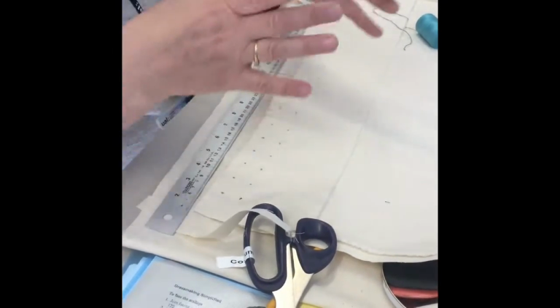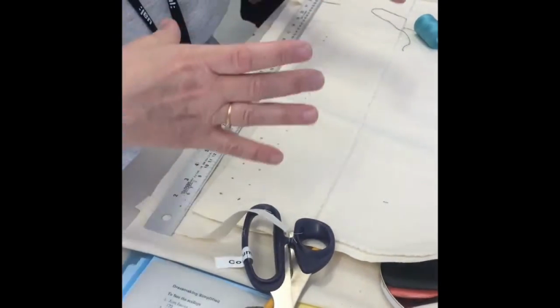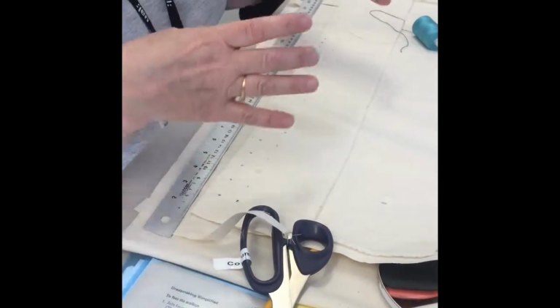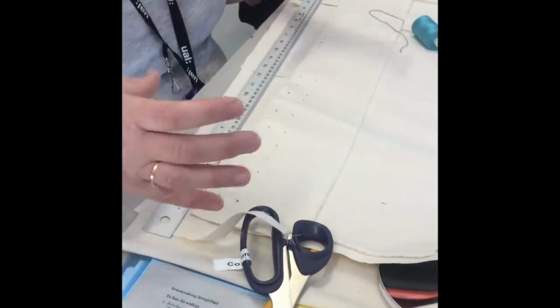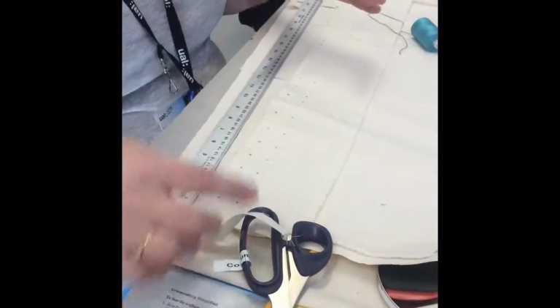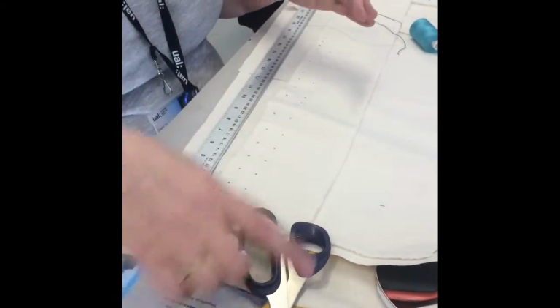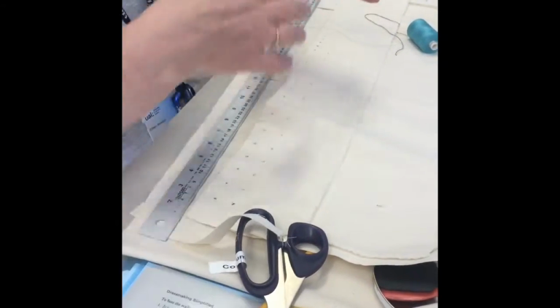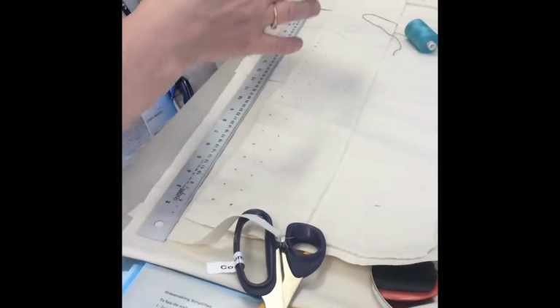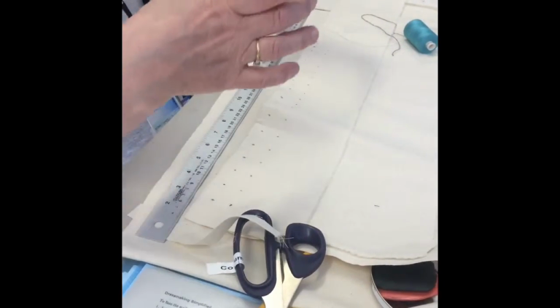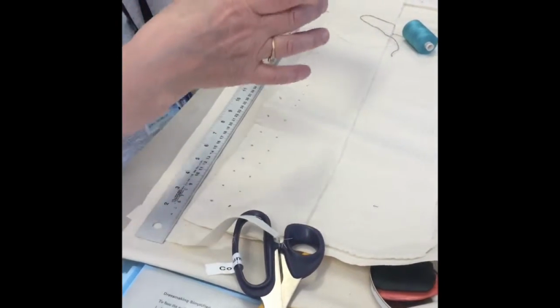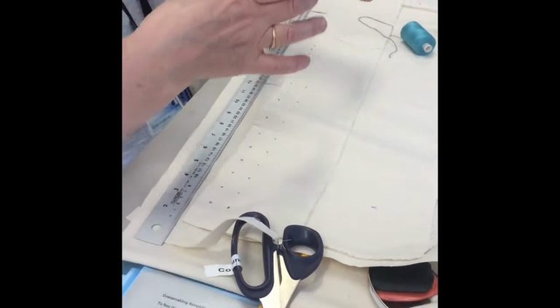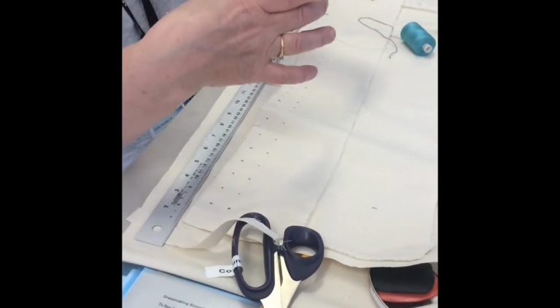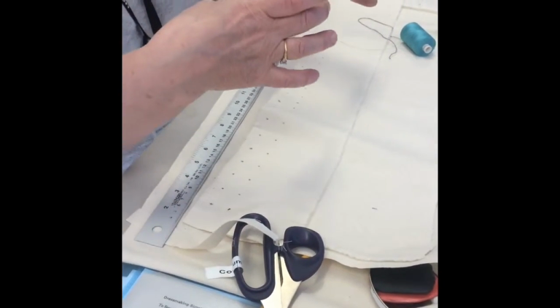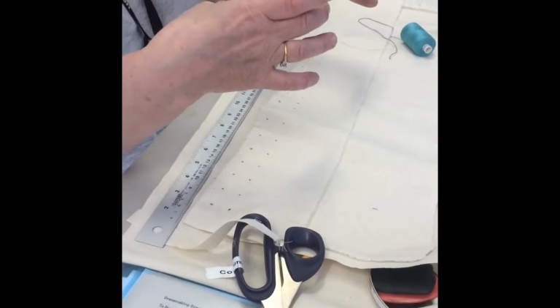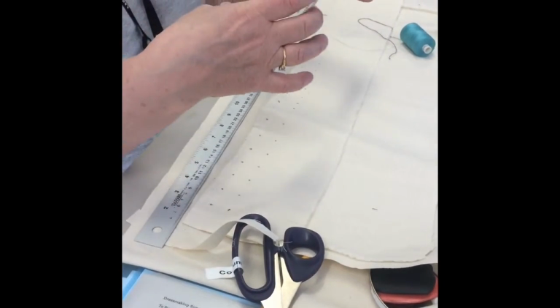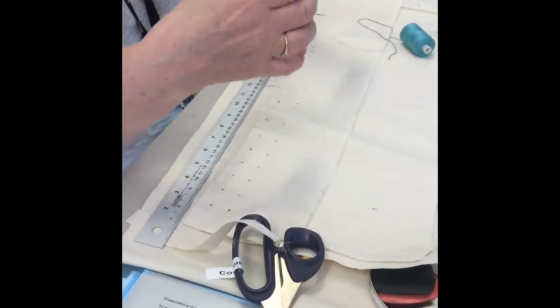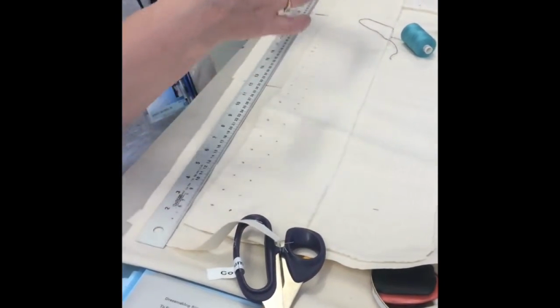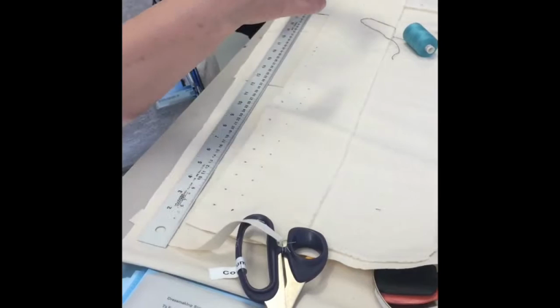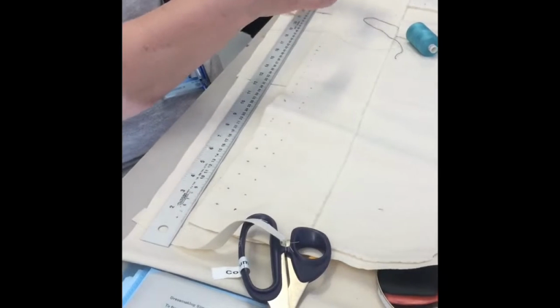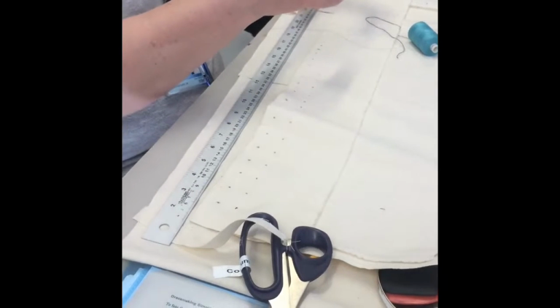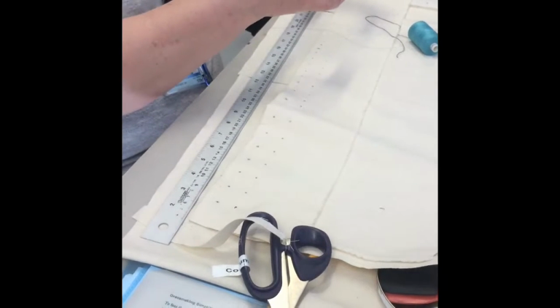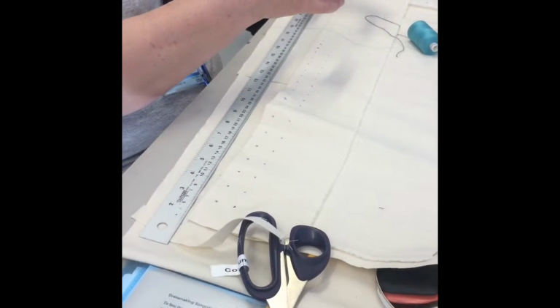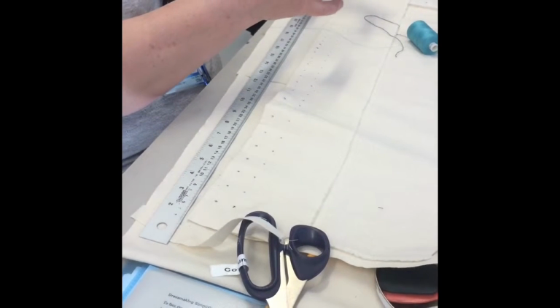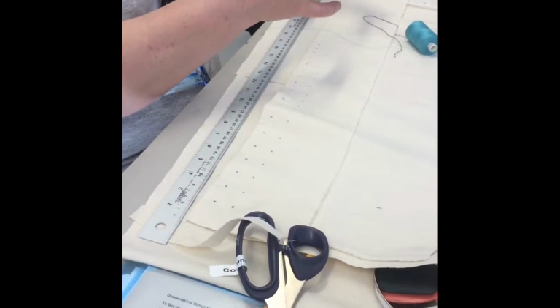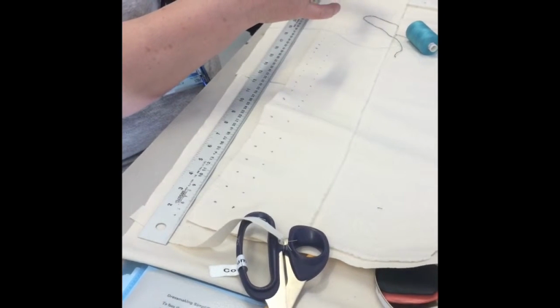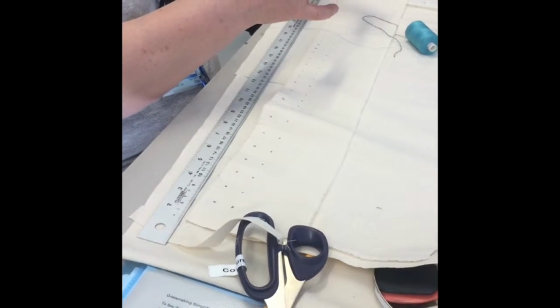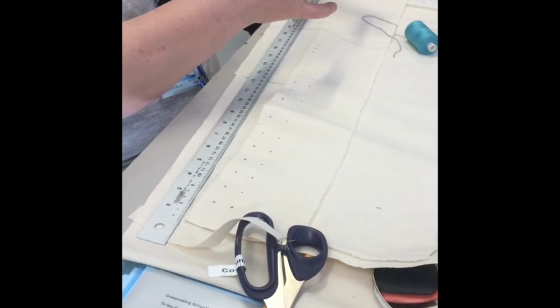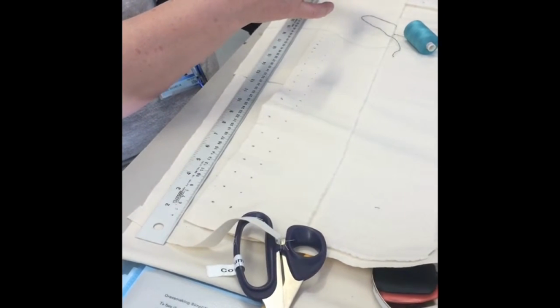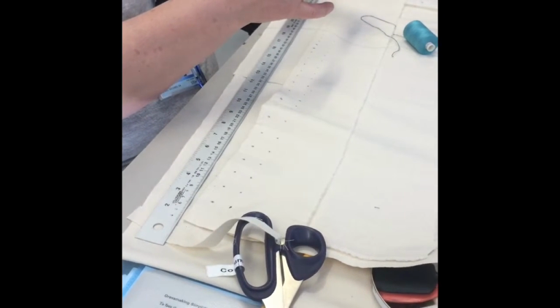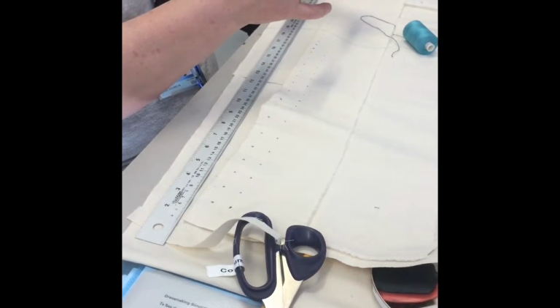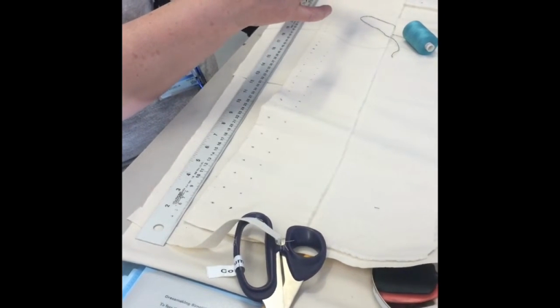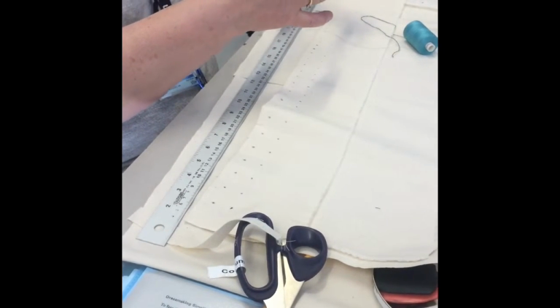So you figure out how much fabric you've got to go round. And if the inch pleats leave you with, once gathered up, two less, then you'd go down to a three-quarter. Does that make sense?